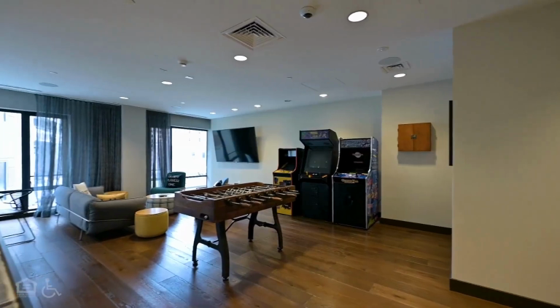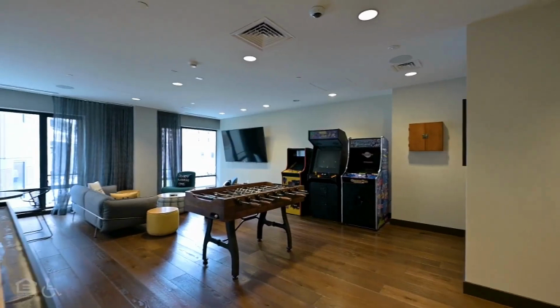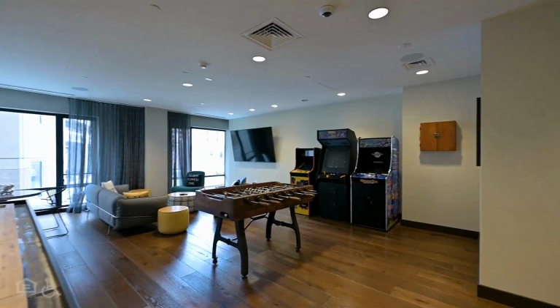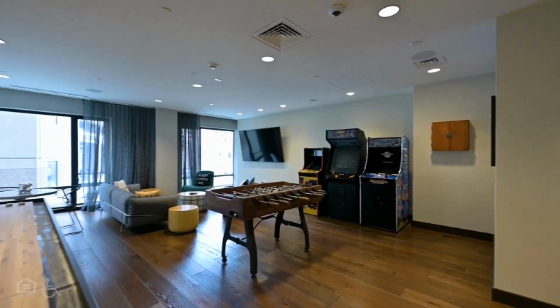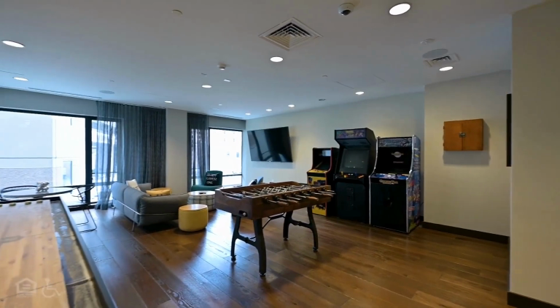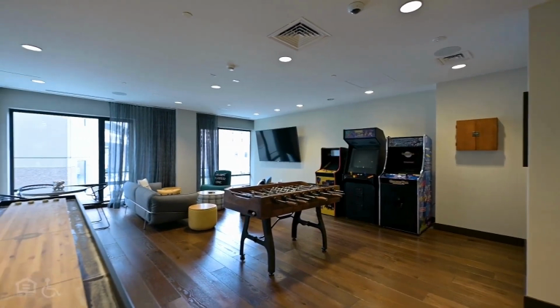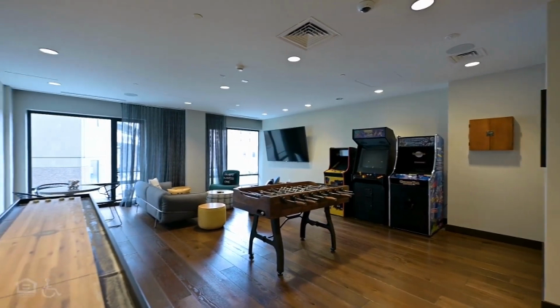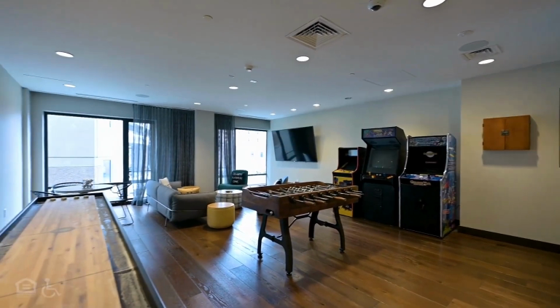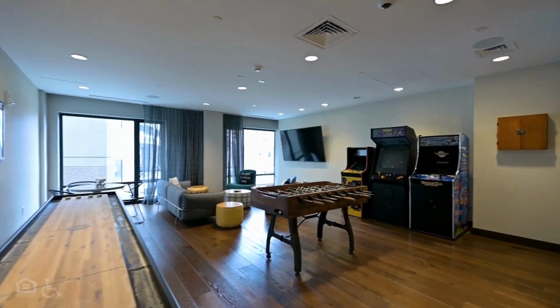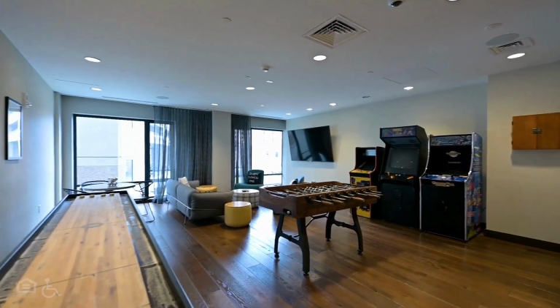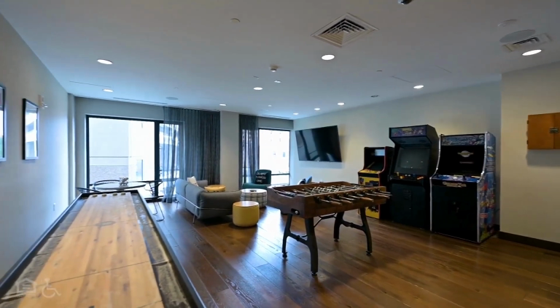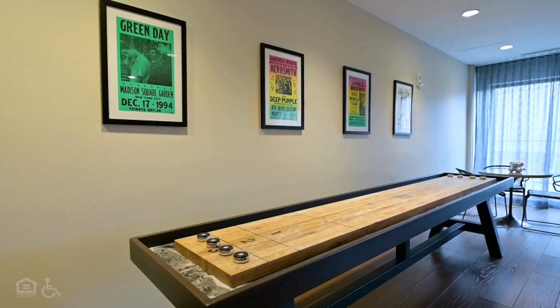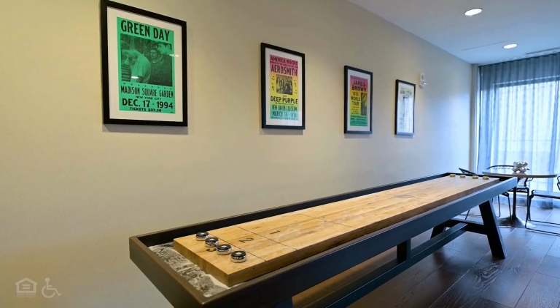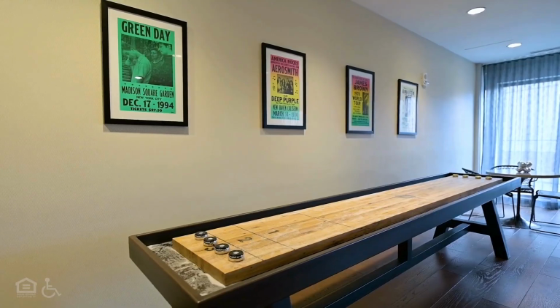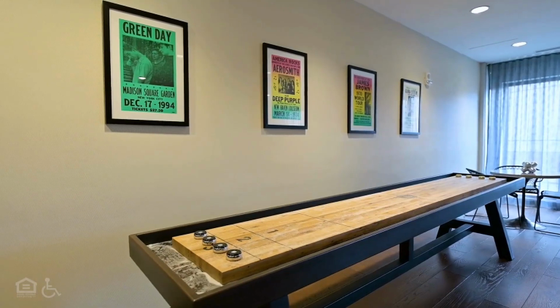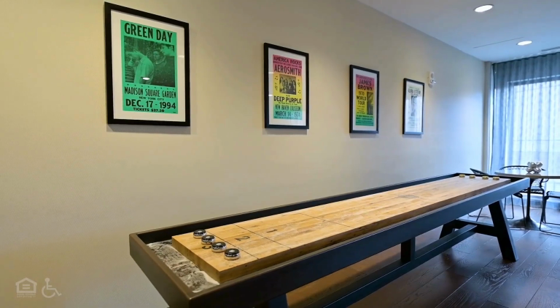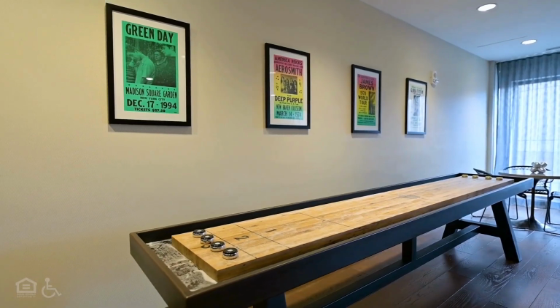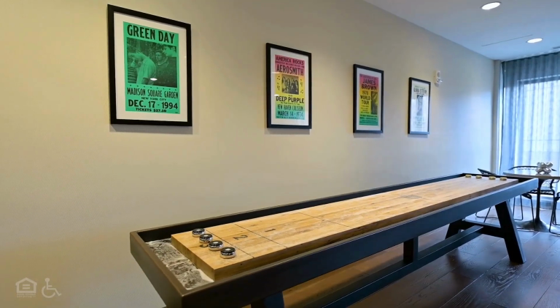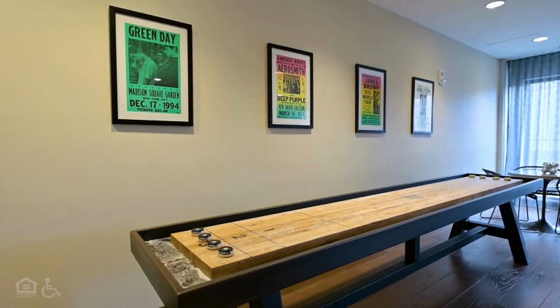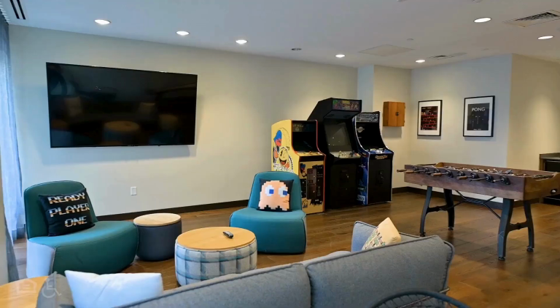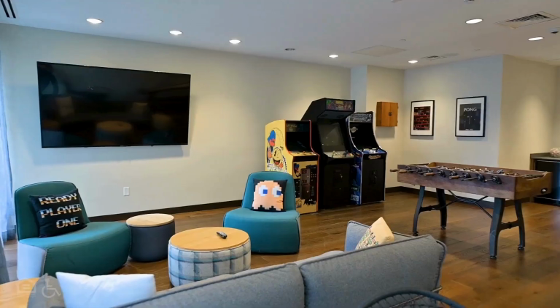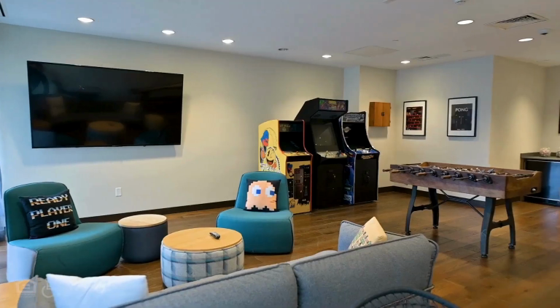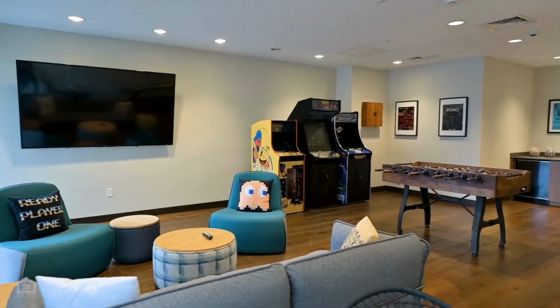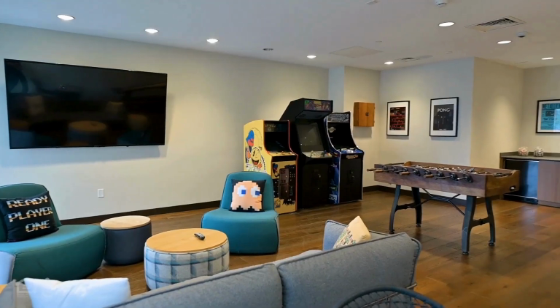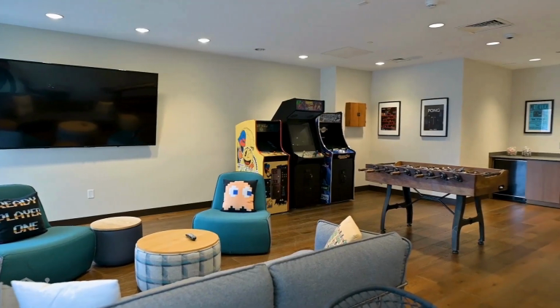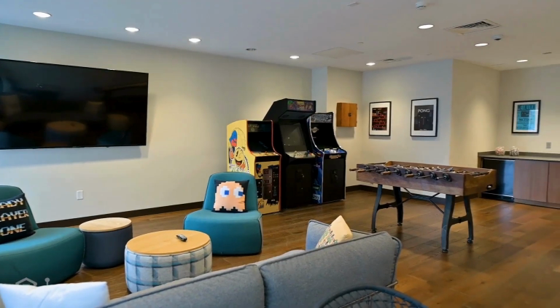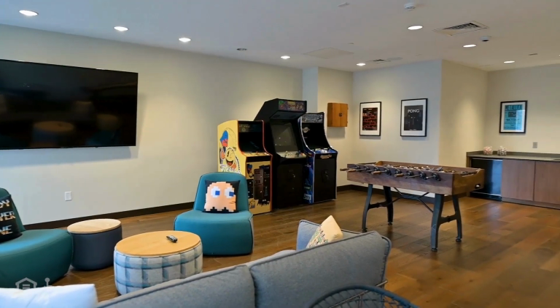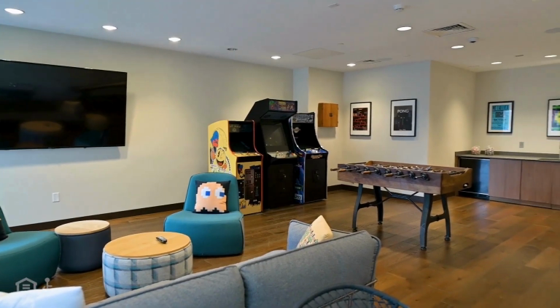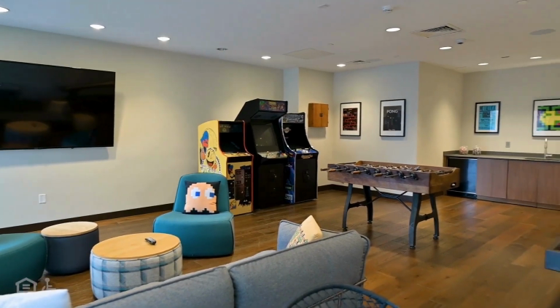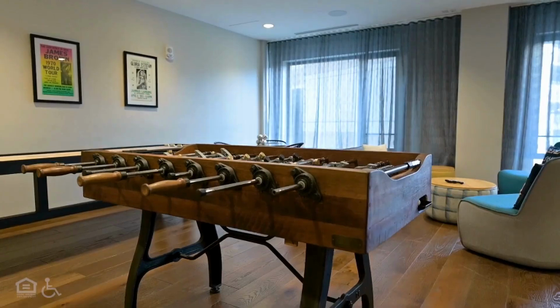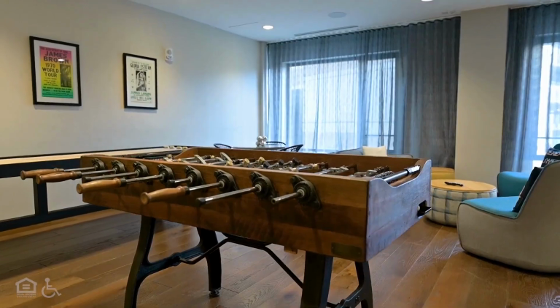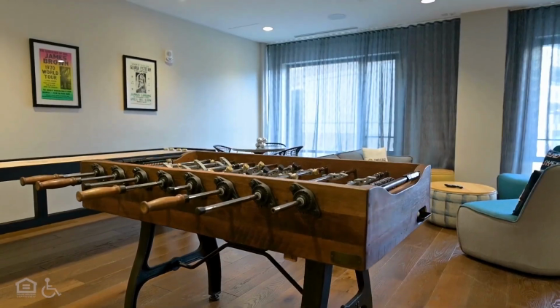A game room has foosball, shuffleboard, arcade games, a sitting area, and a TV.